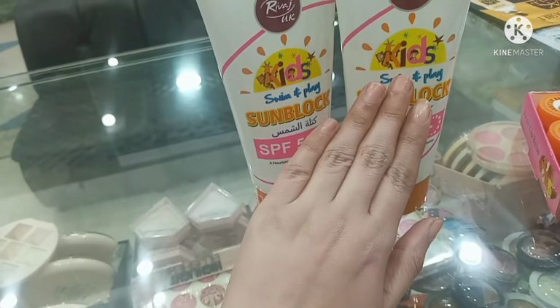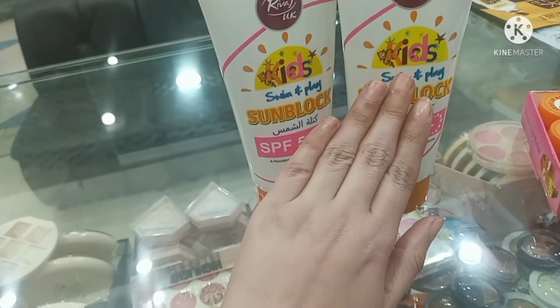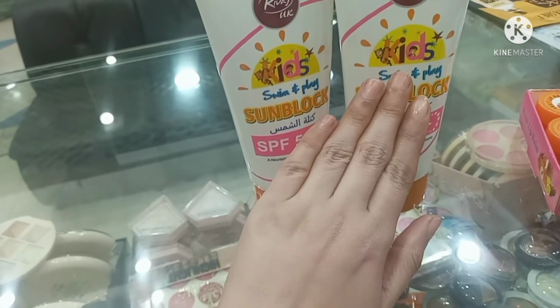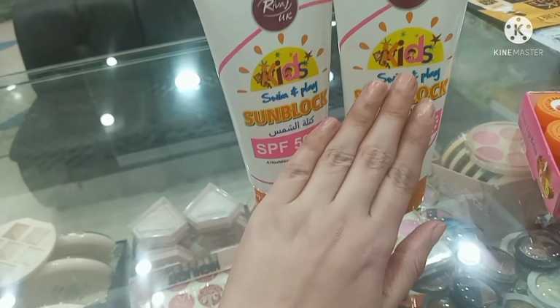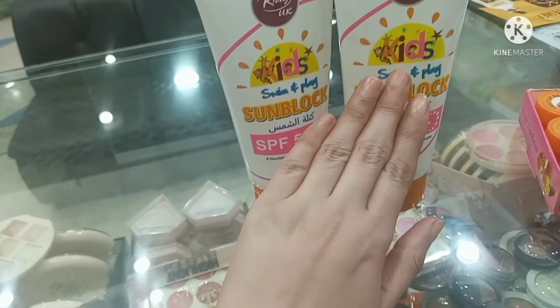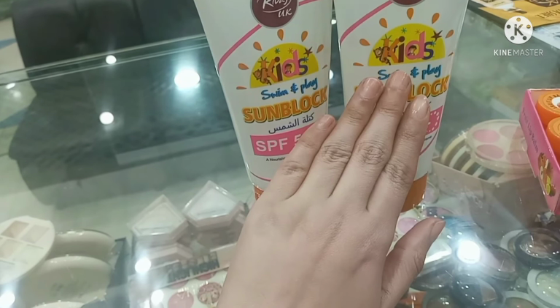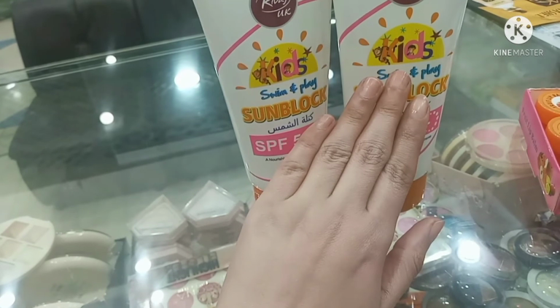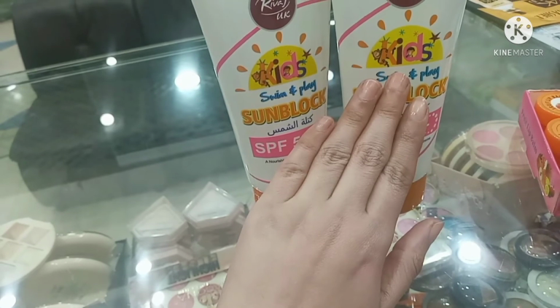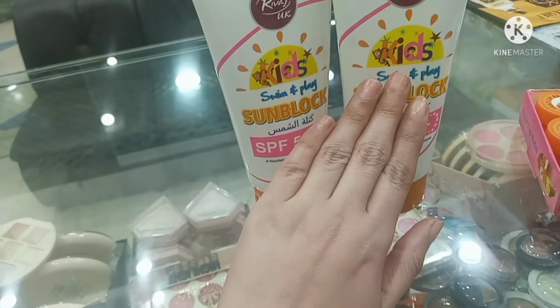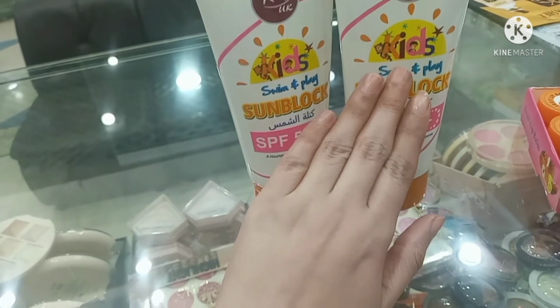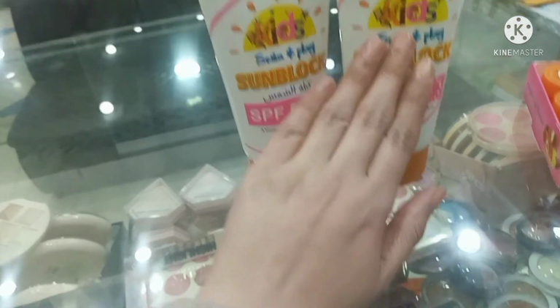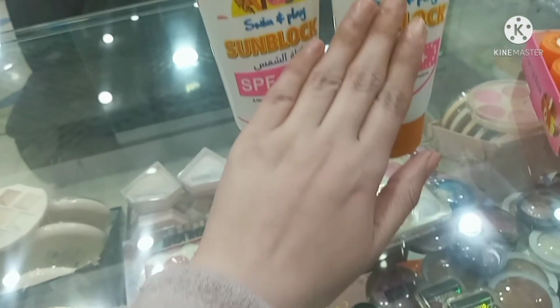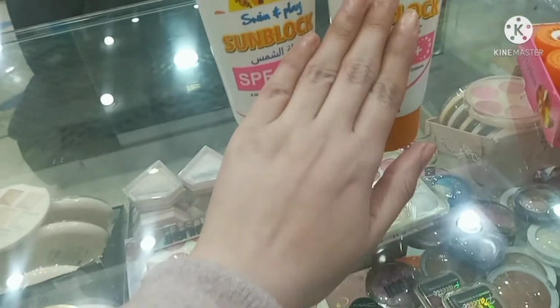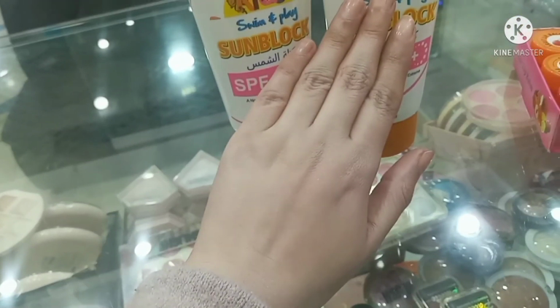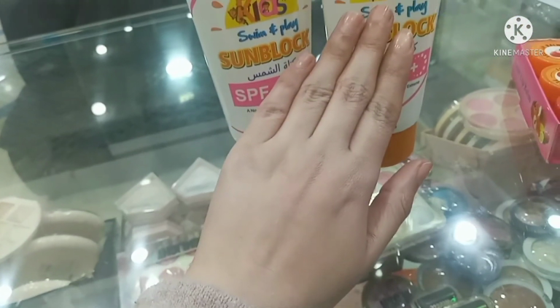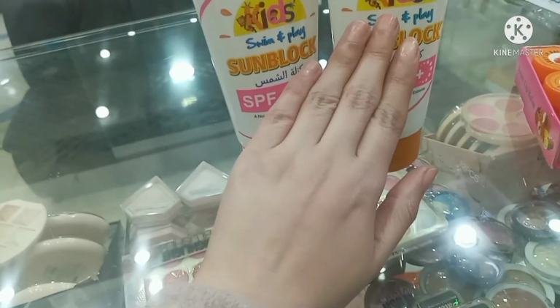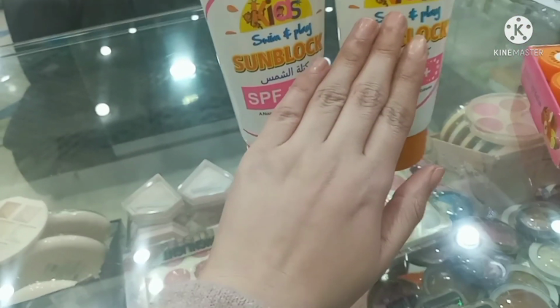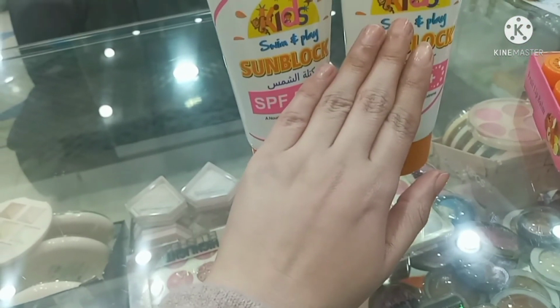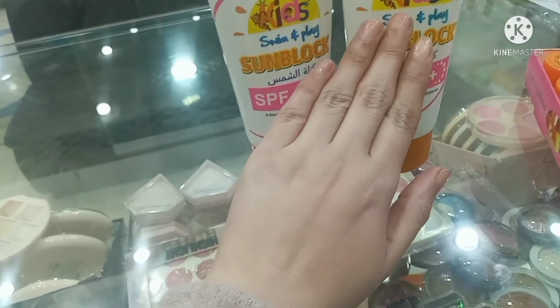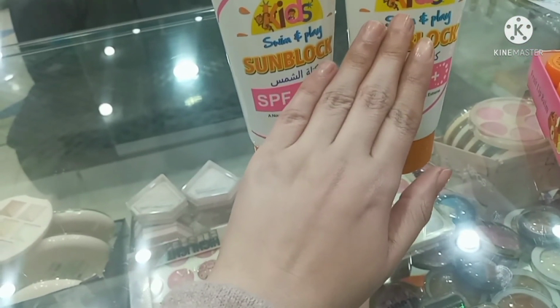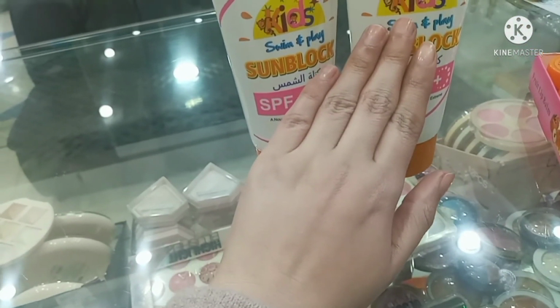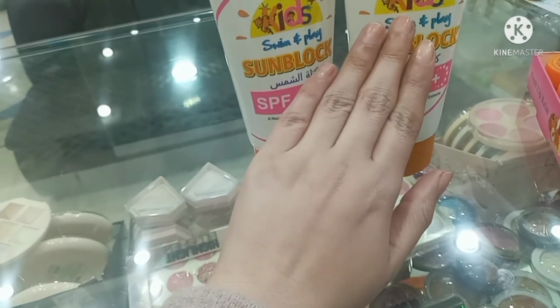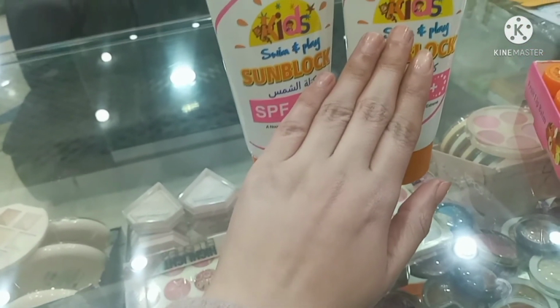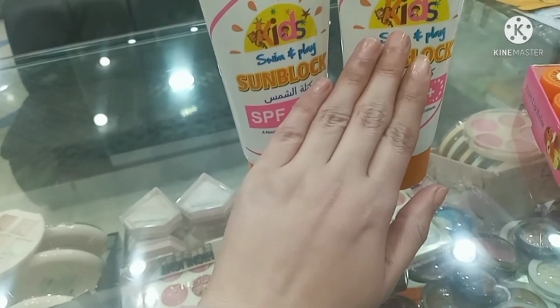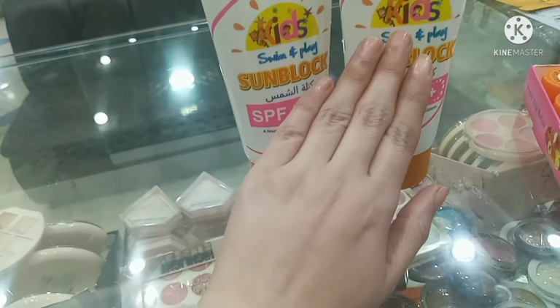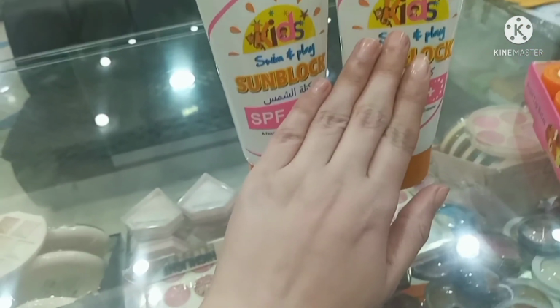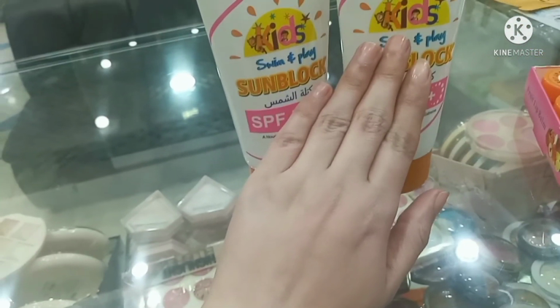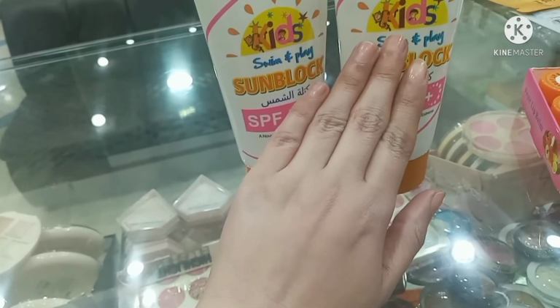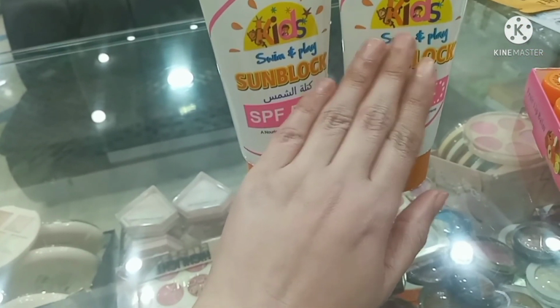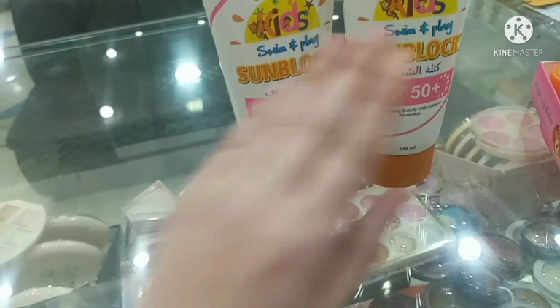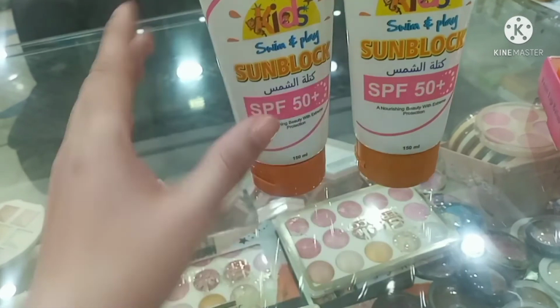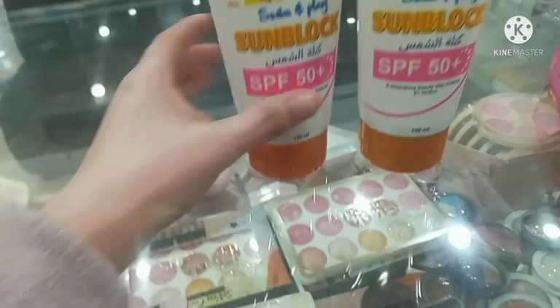After applying it, you can put a foundation or BB cream on top. So ladies can also use it.